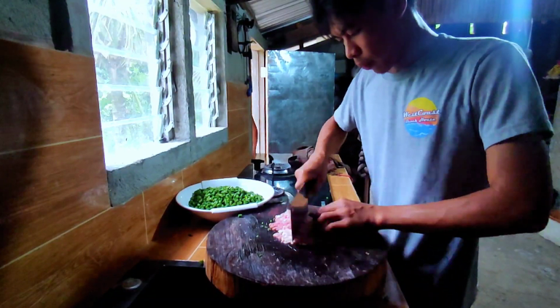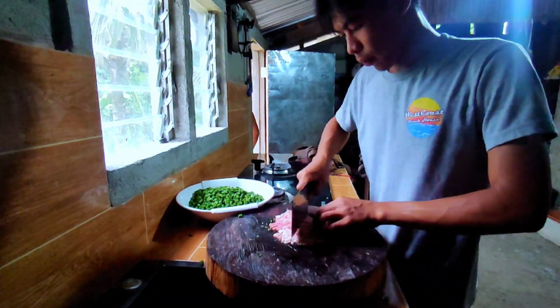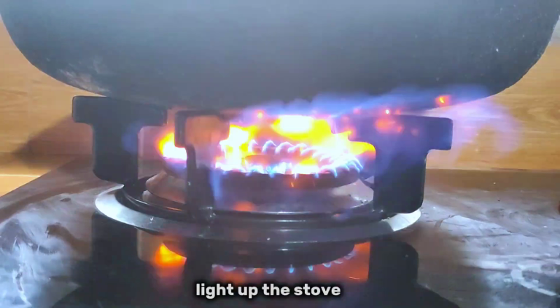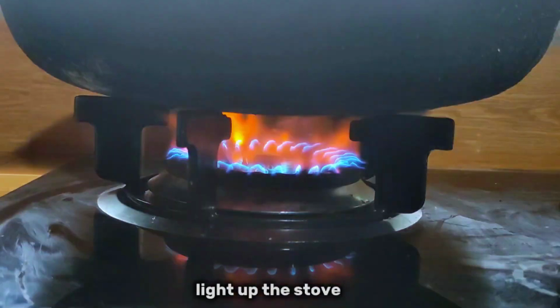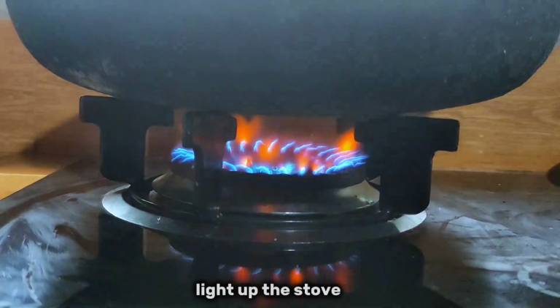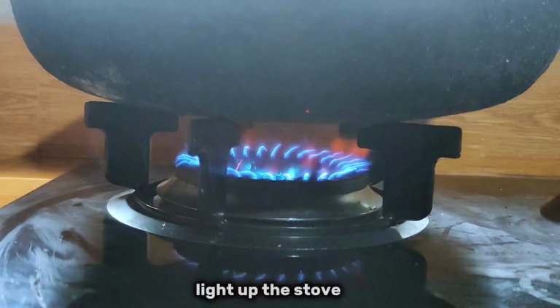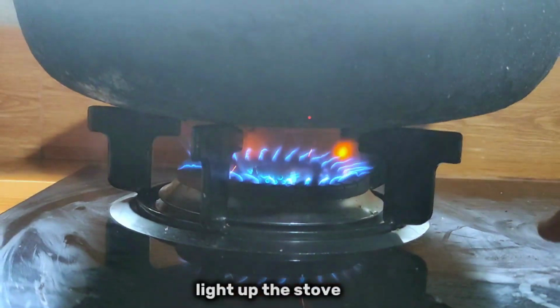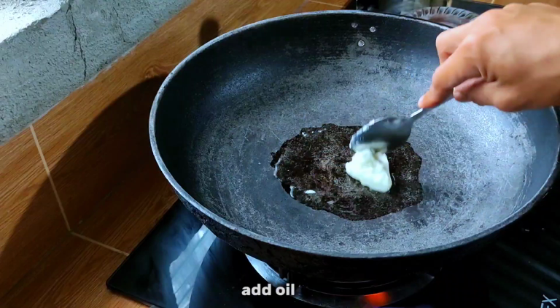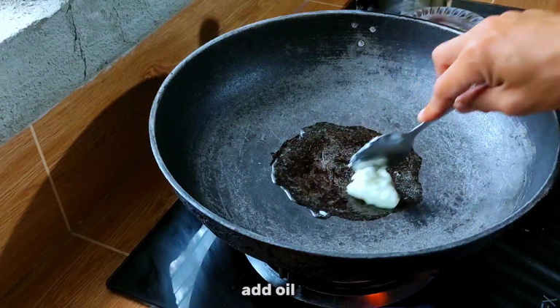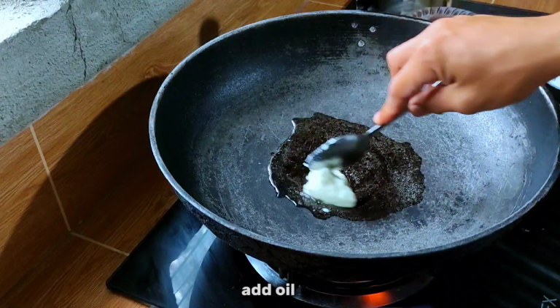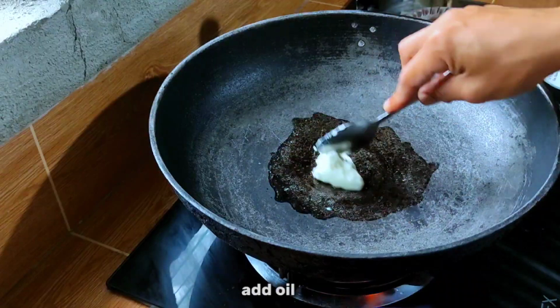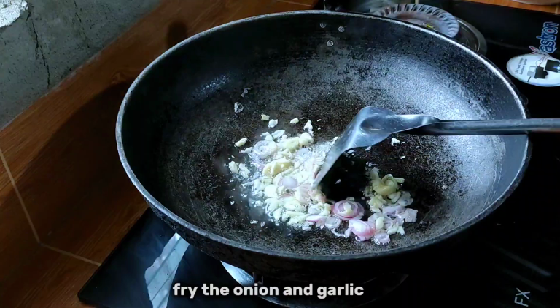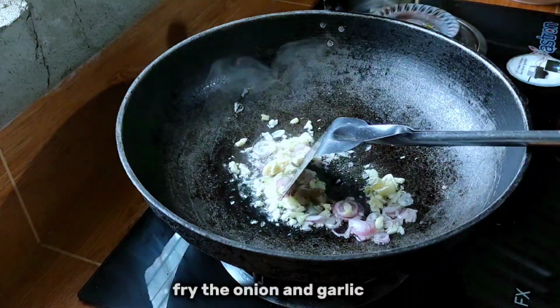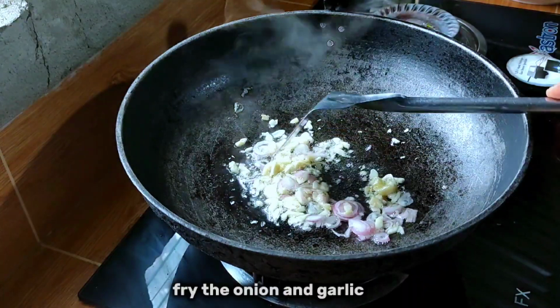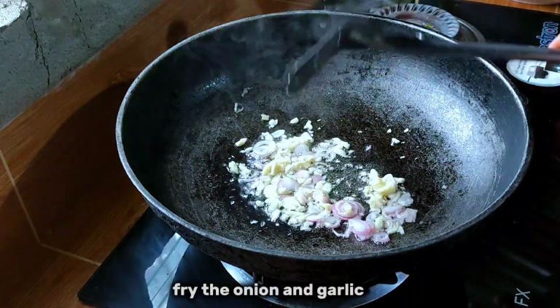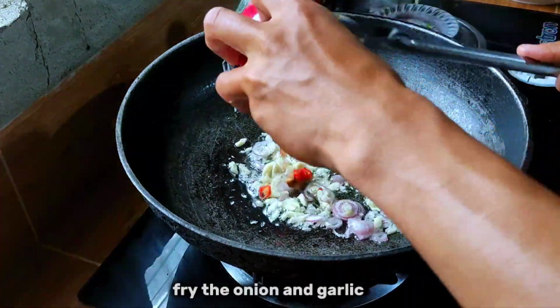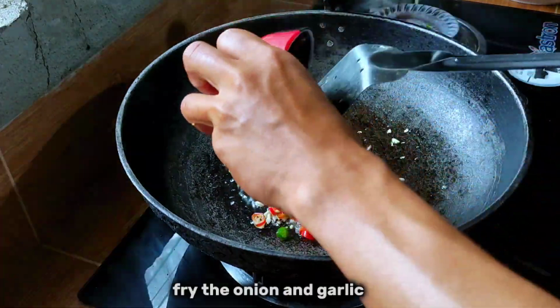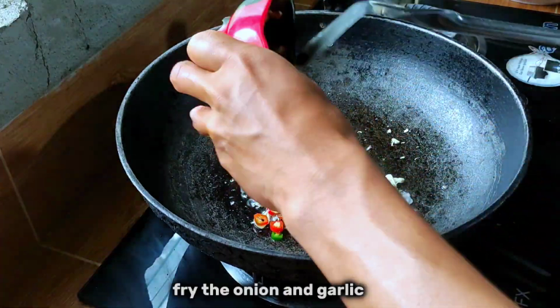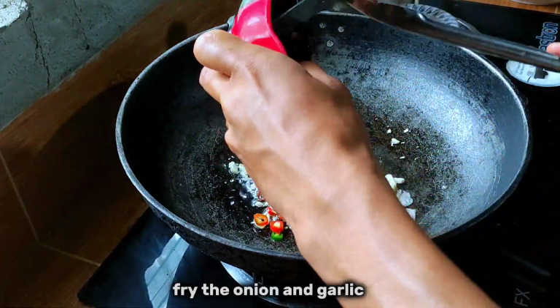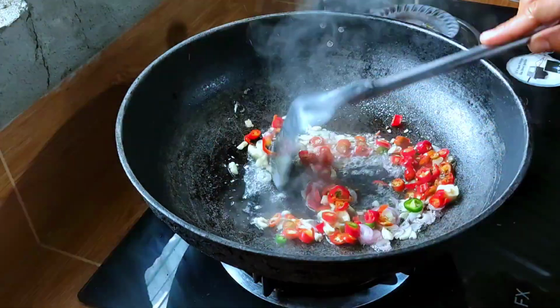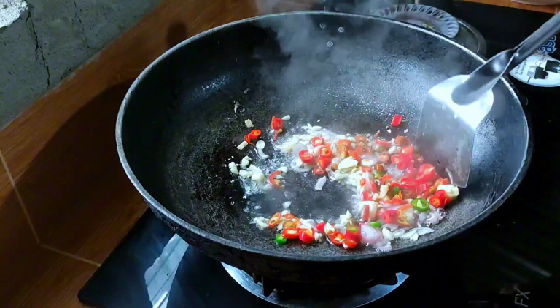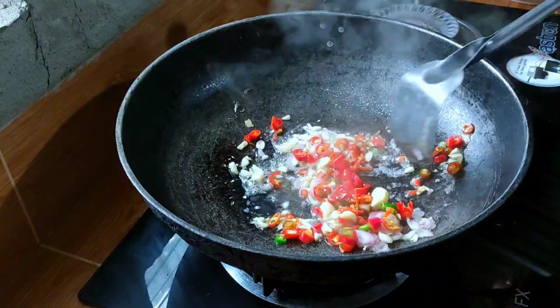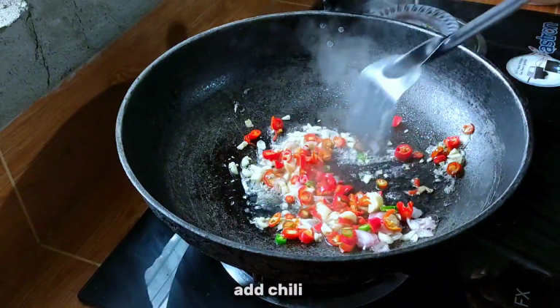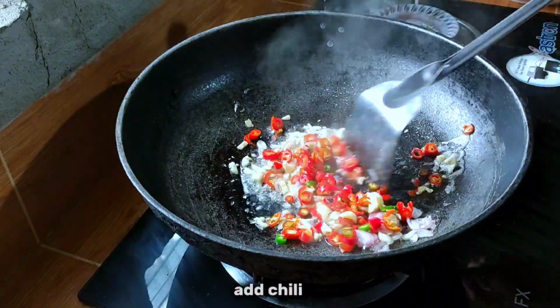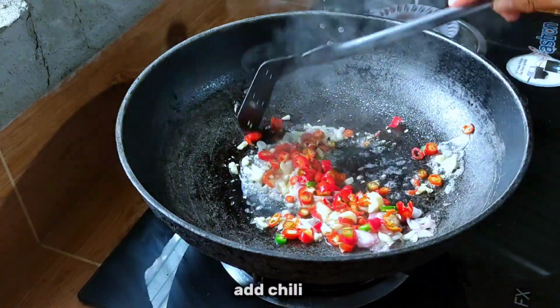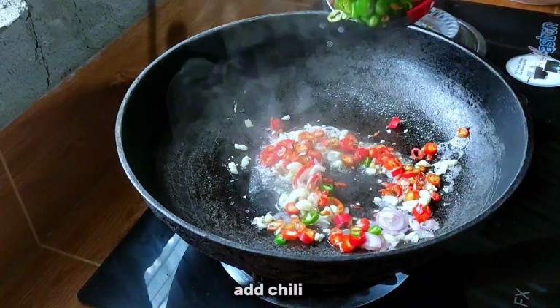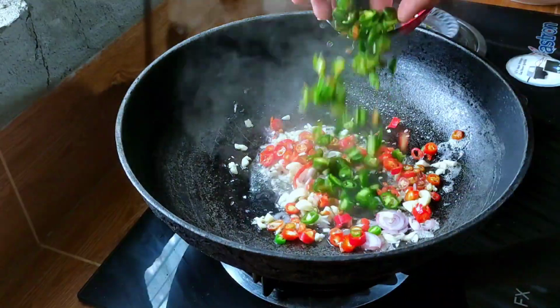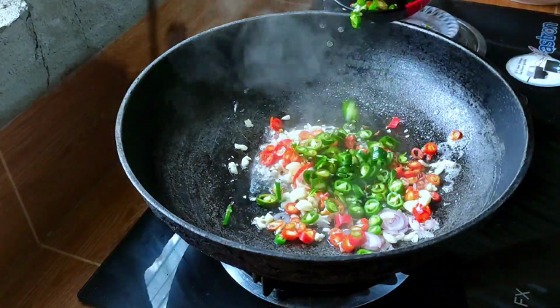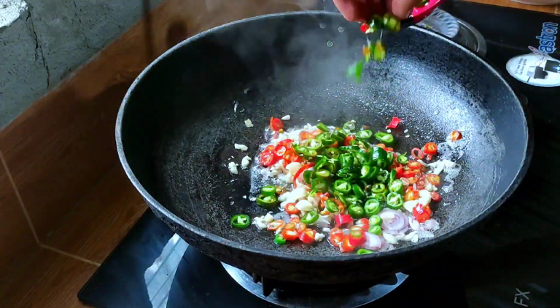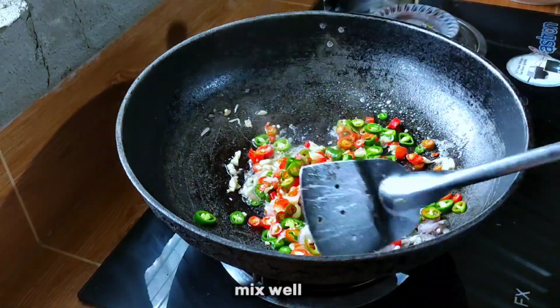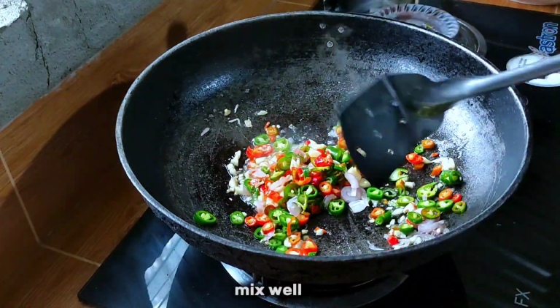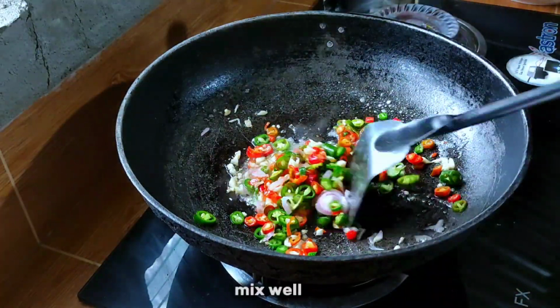Light up the stove, add oil, fry the onion and garlic. Add chili and mix well.